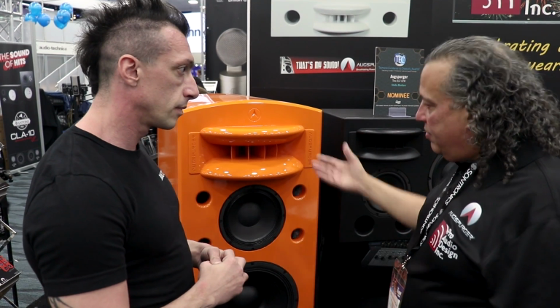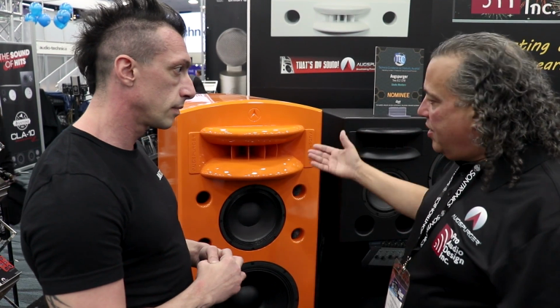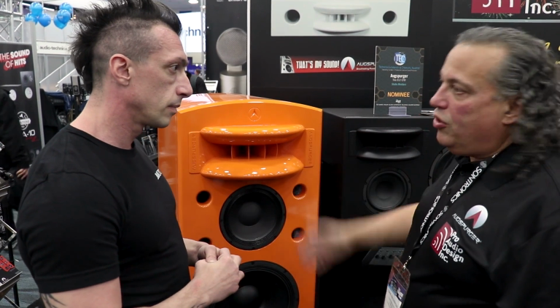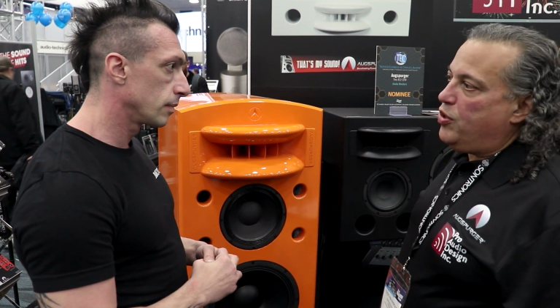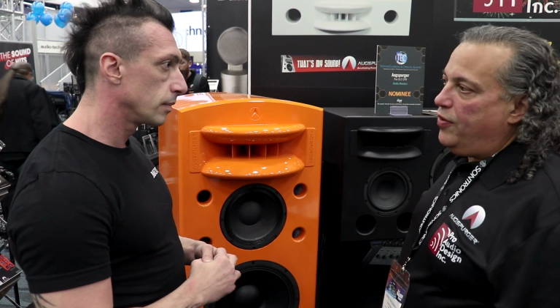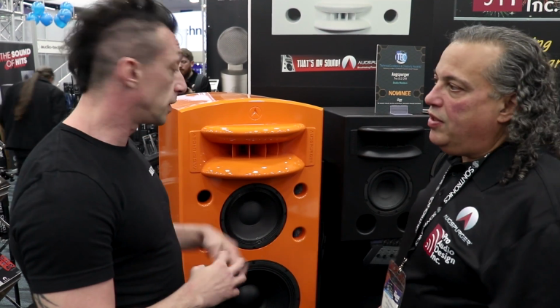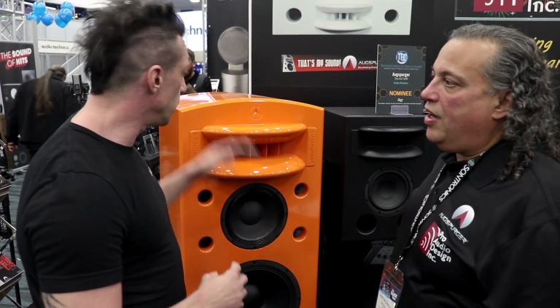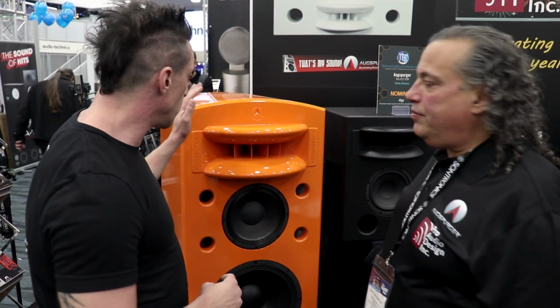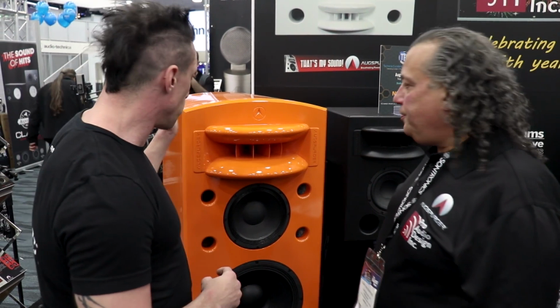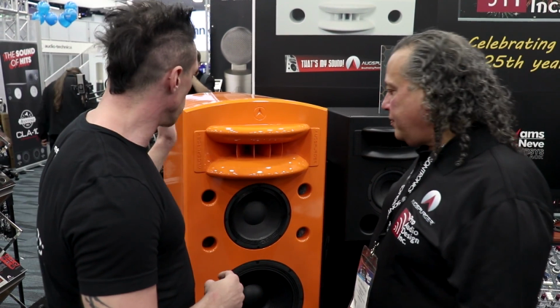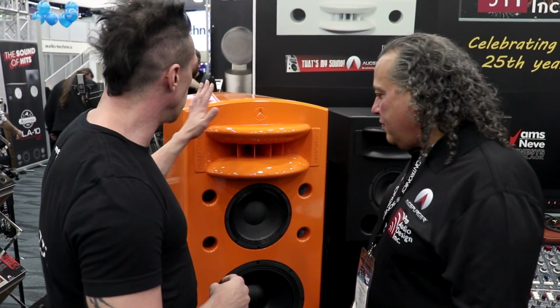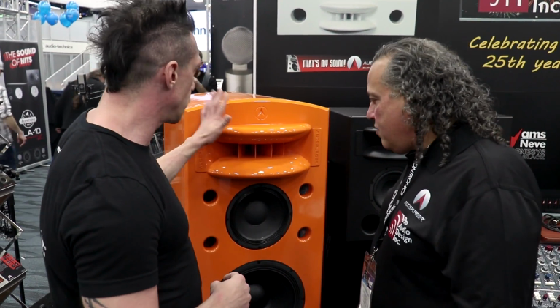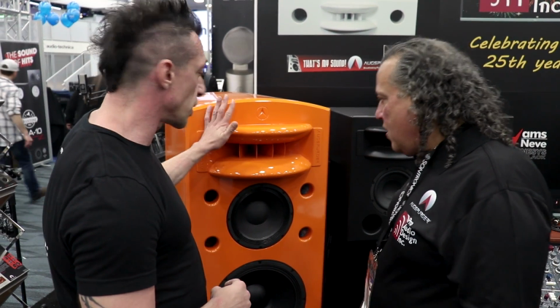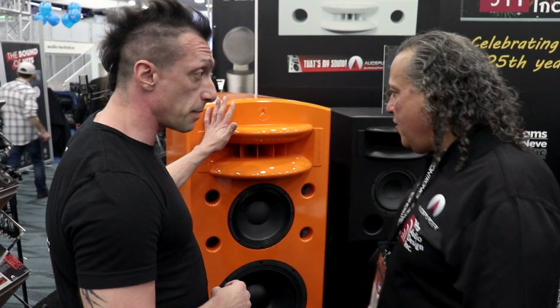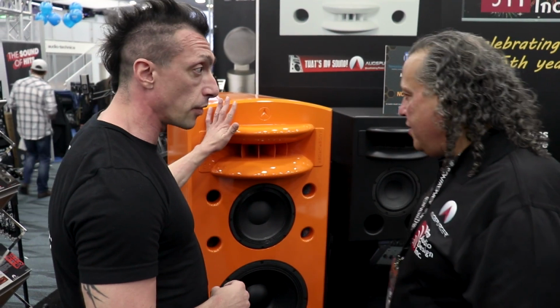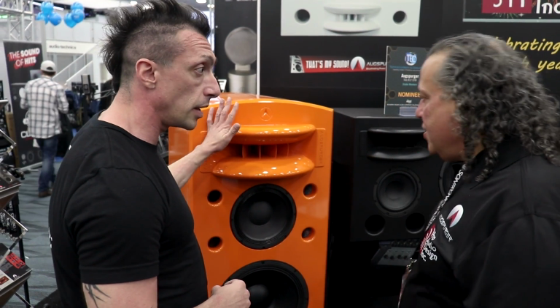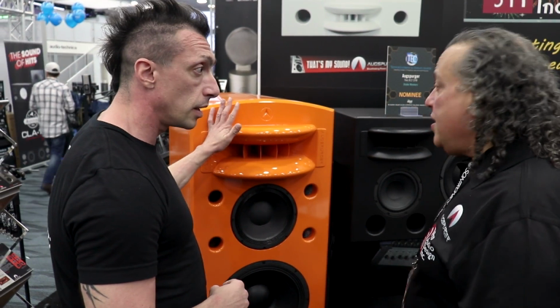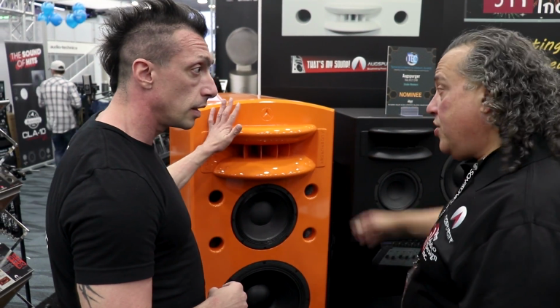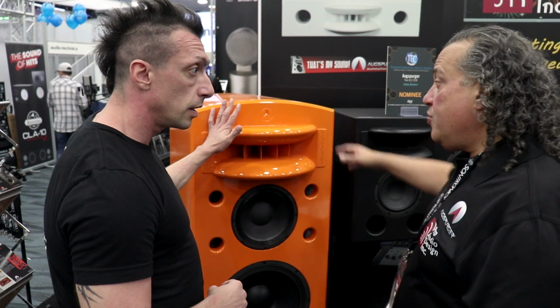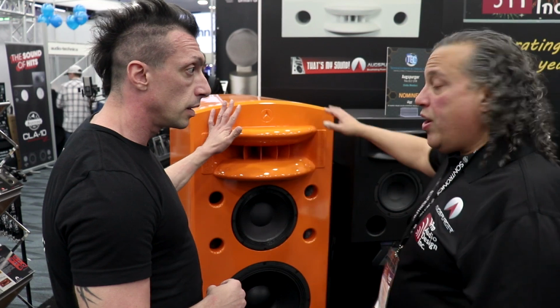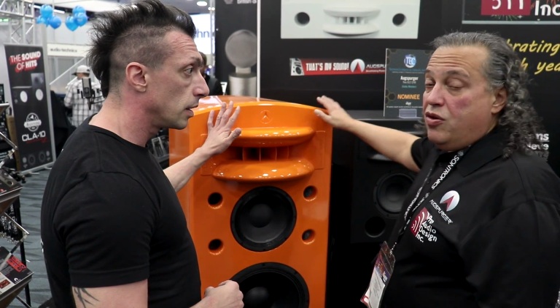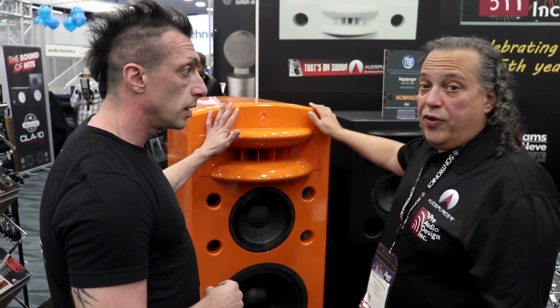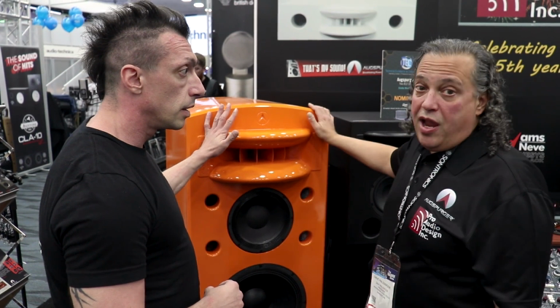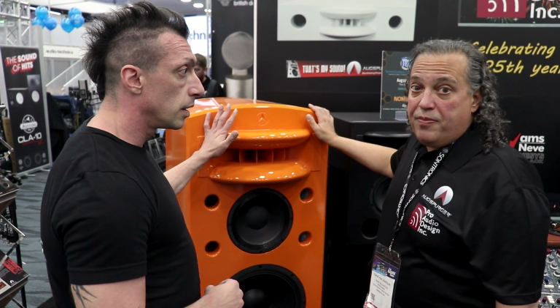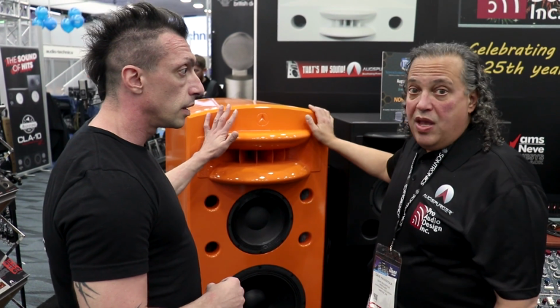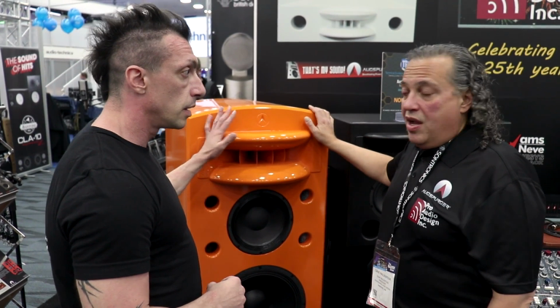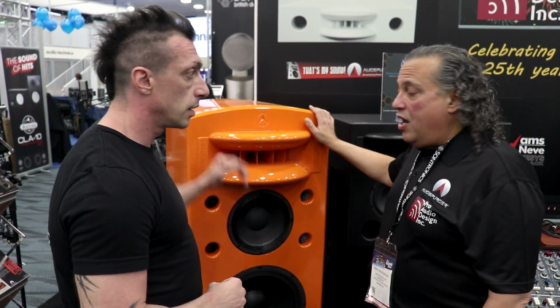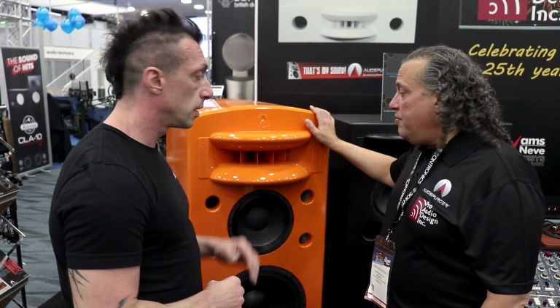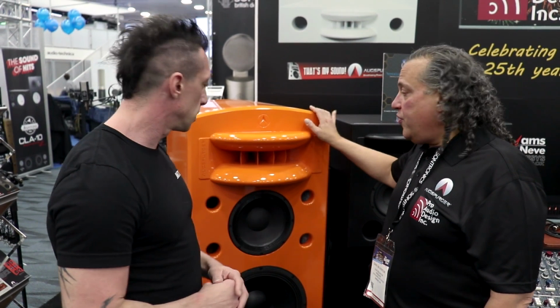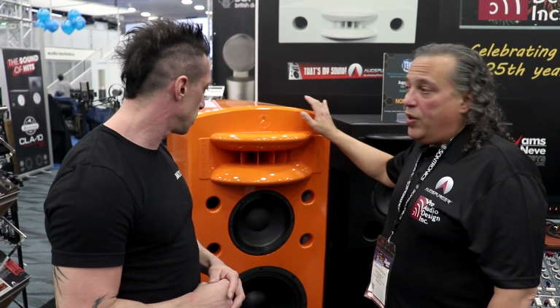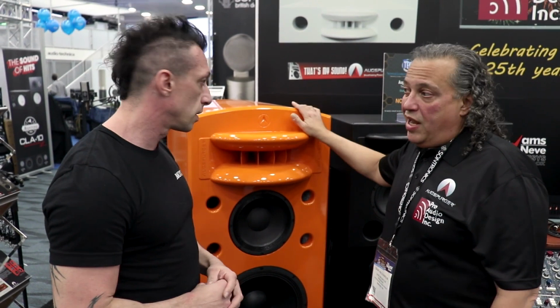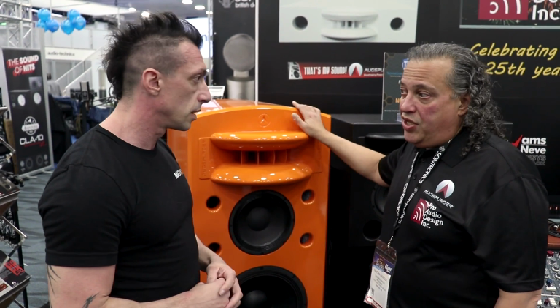And they look beautiful. Yeah, absolutely. These just came out — yes, this is brand new for NAMM 2019.